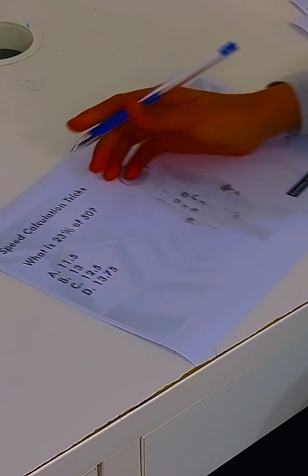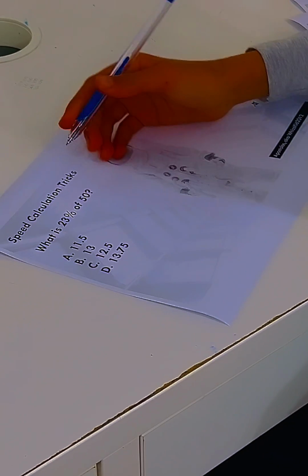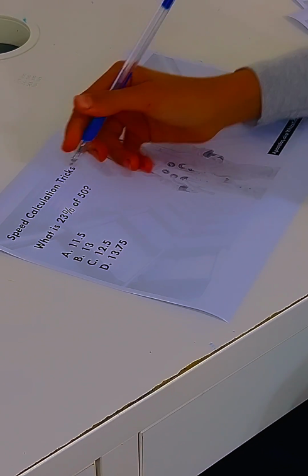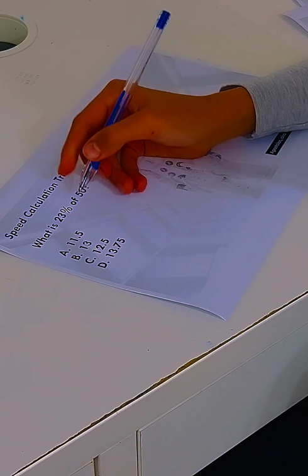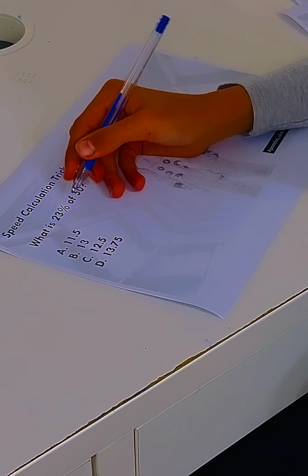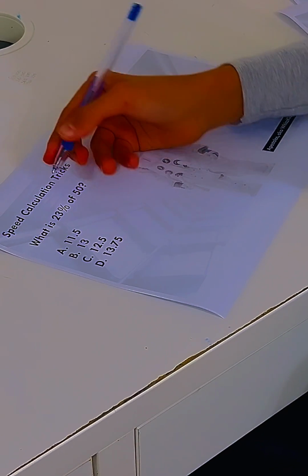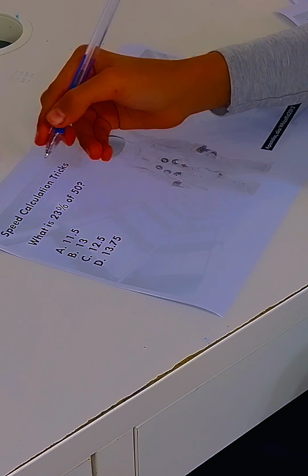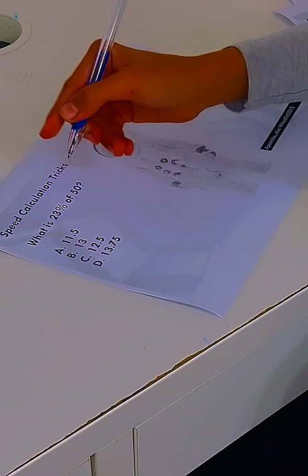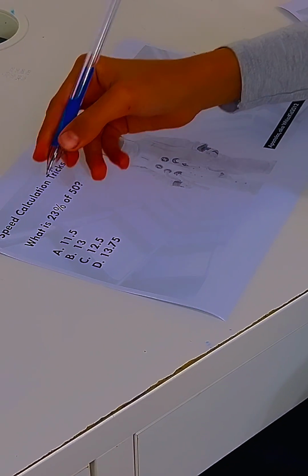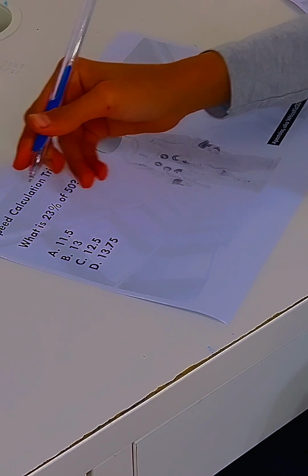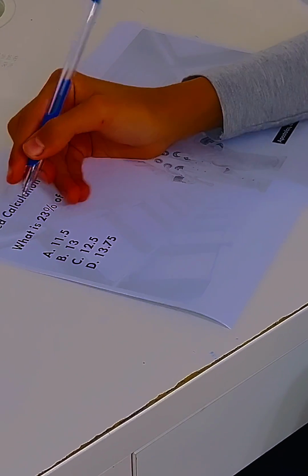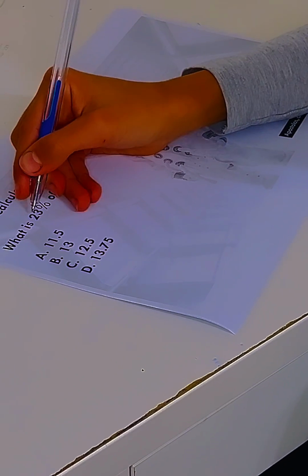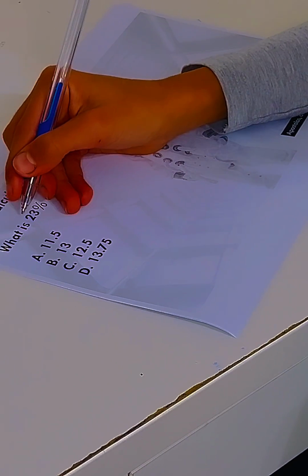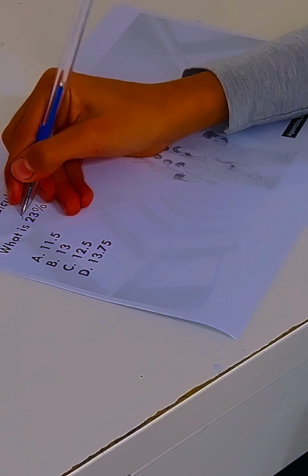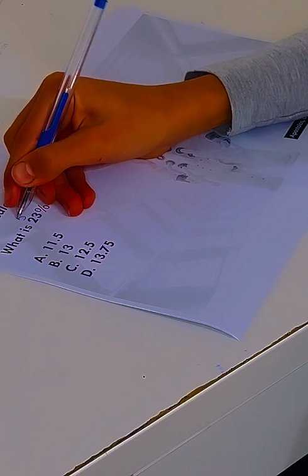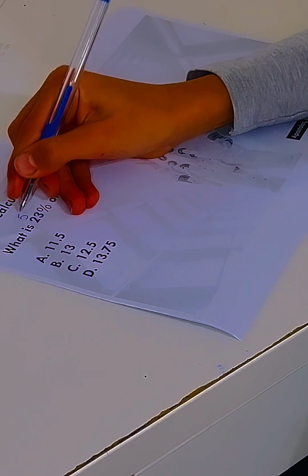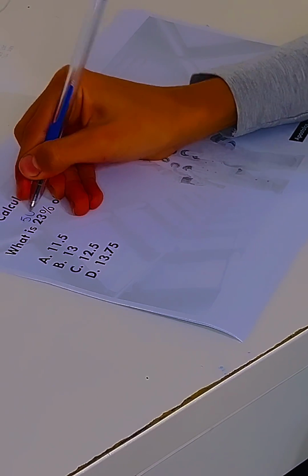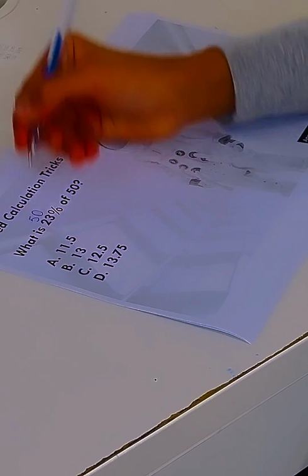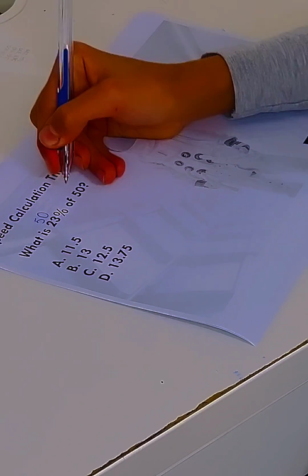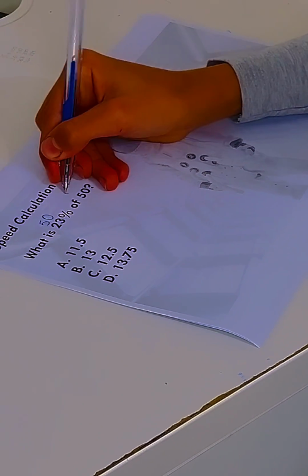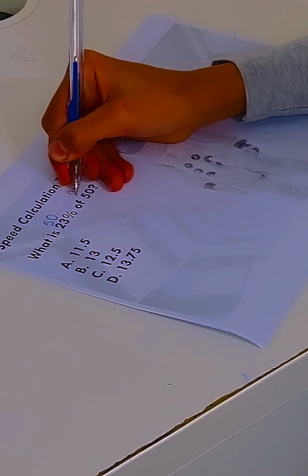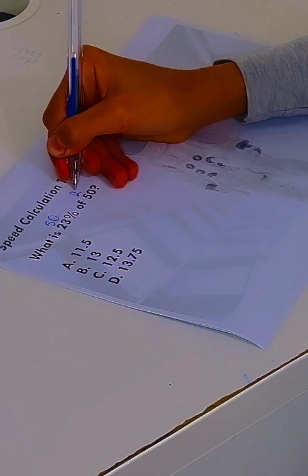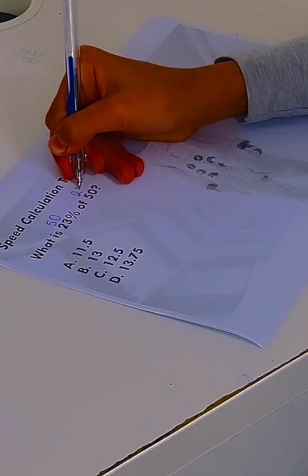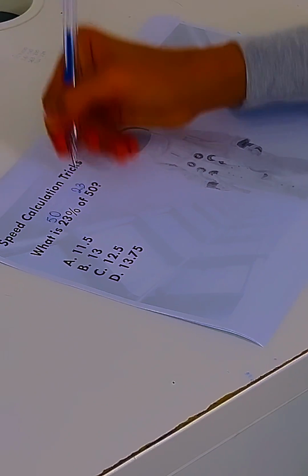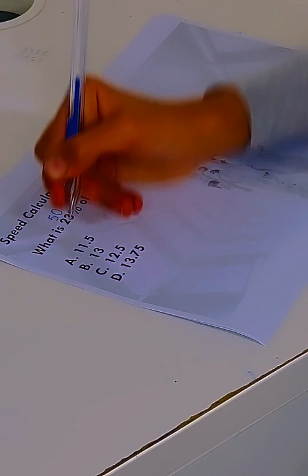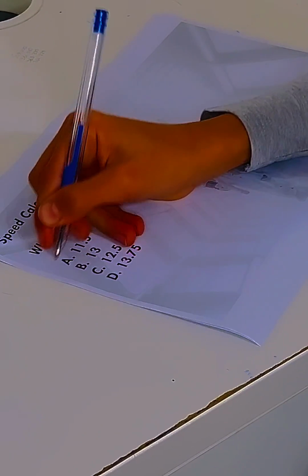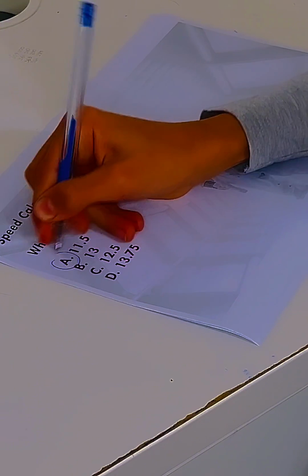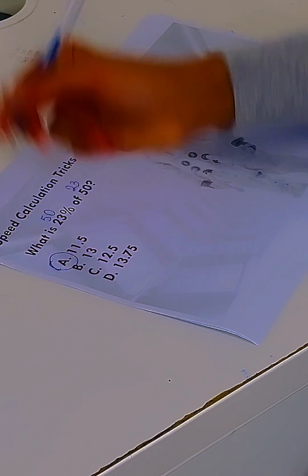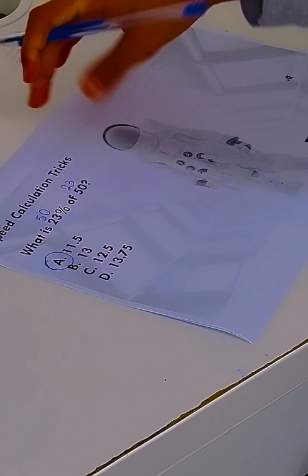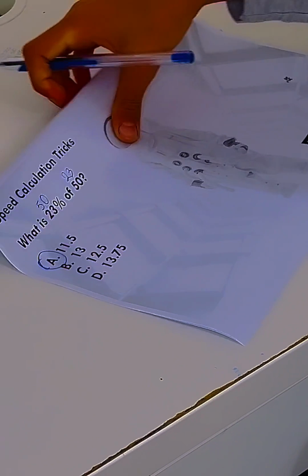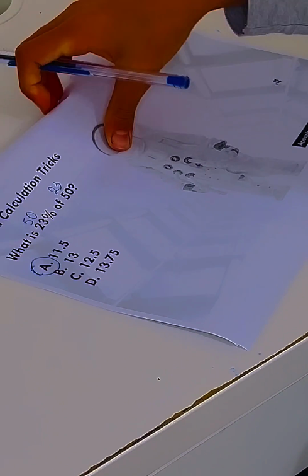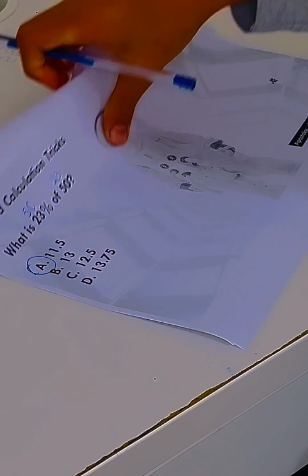What is 23% of 50? The same as 50% of 23, which is 11.5. Excellent.